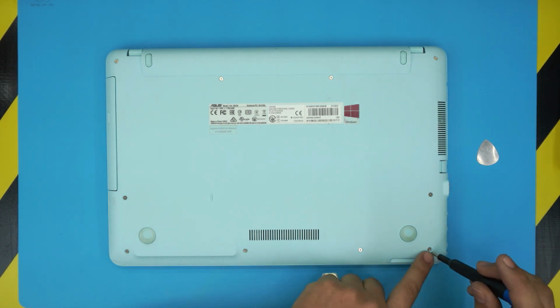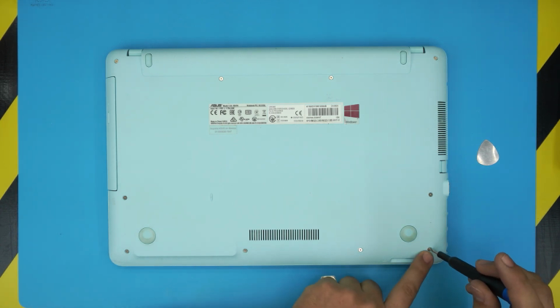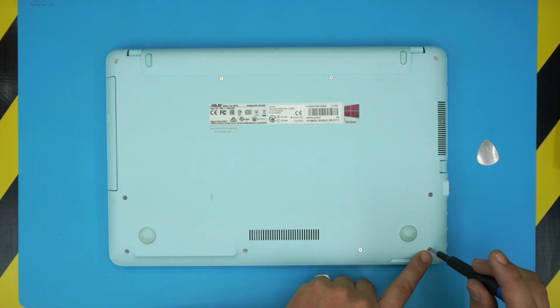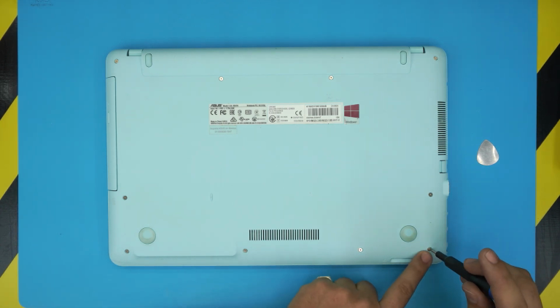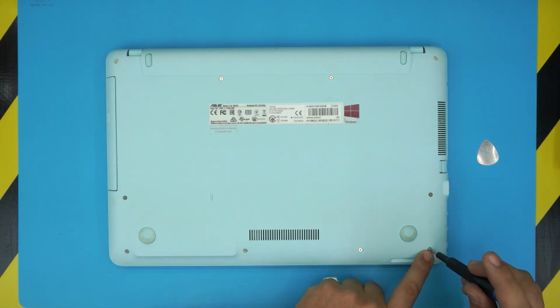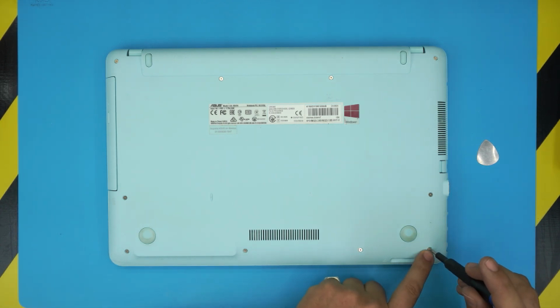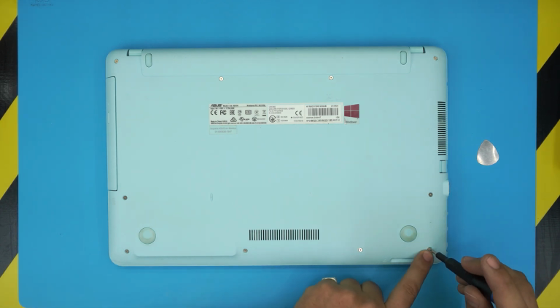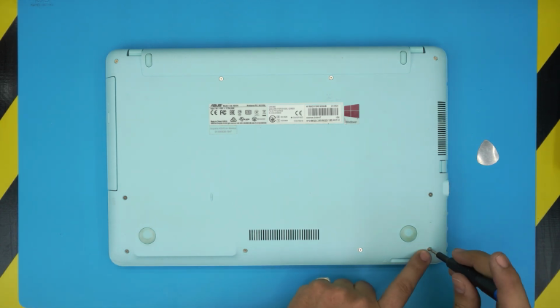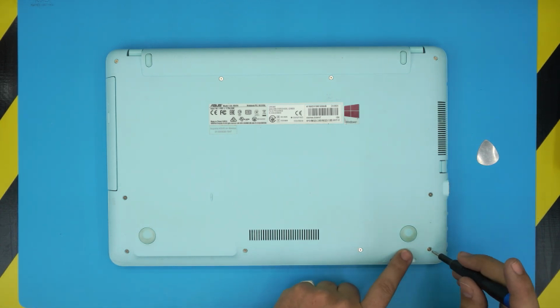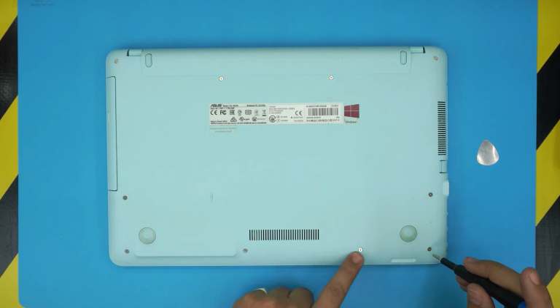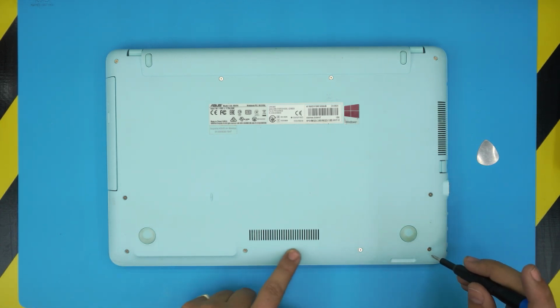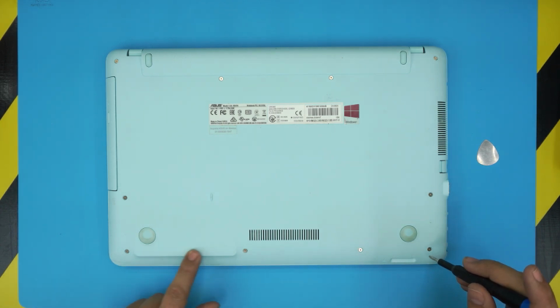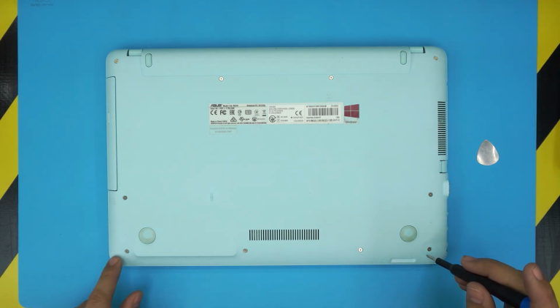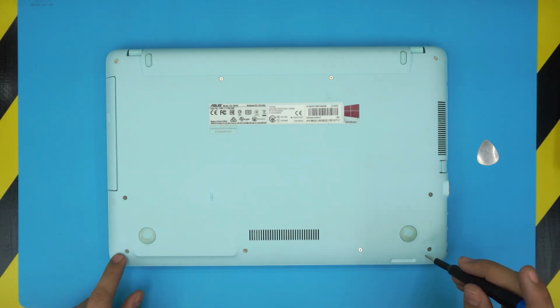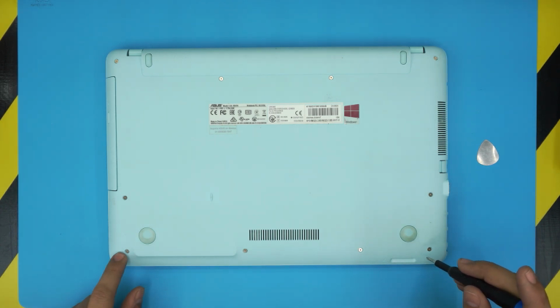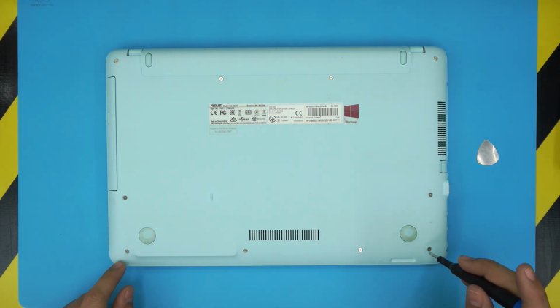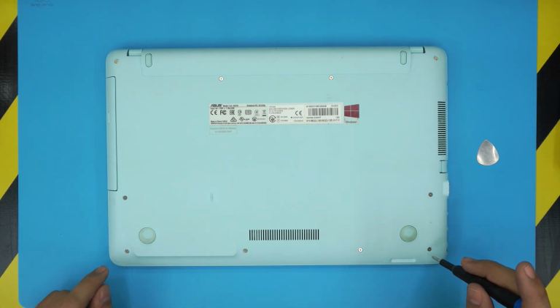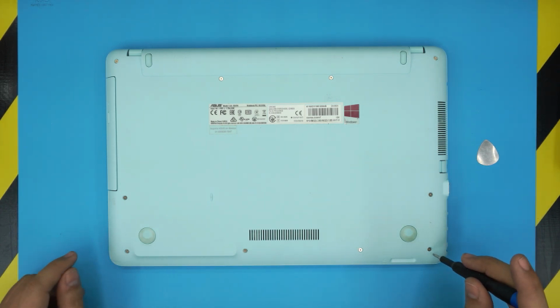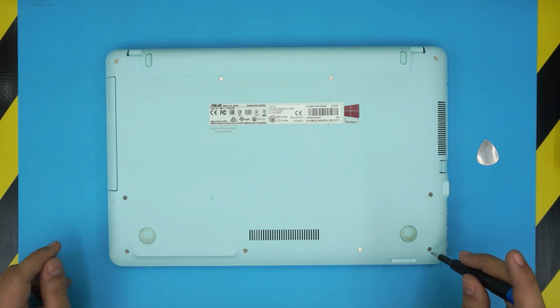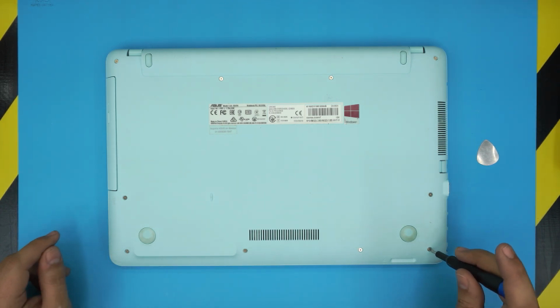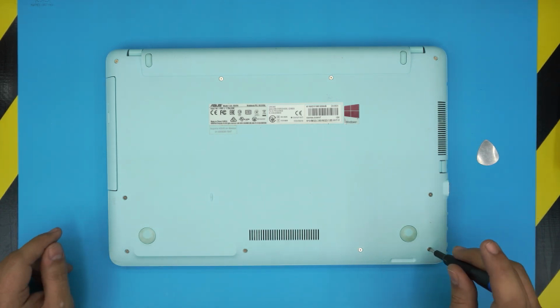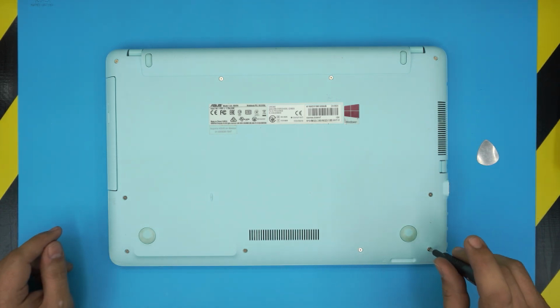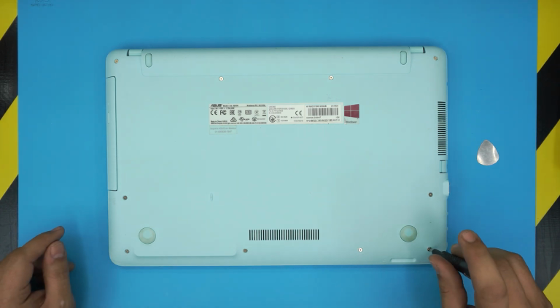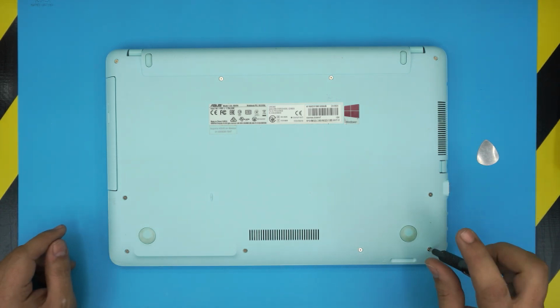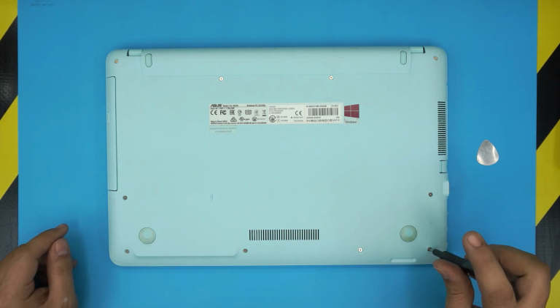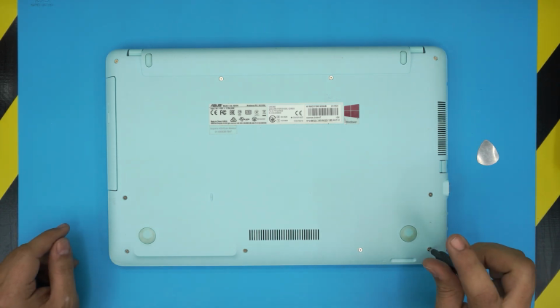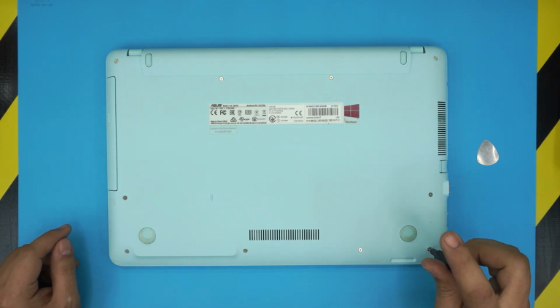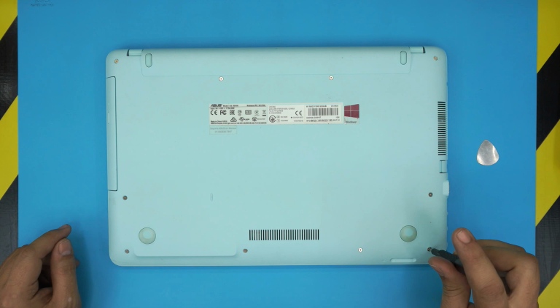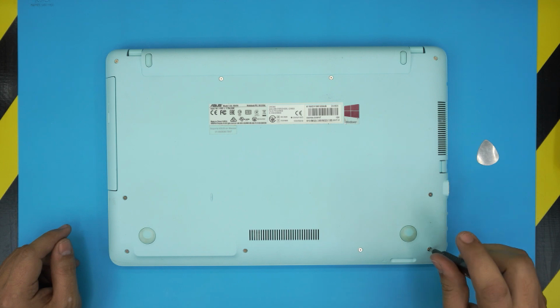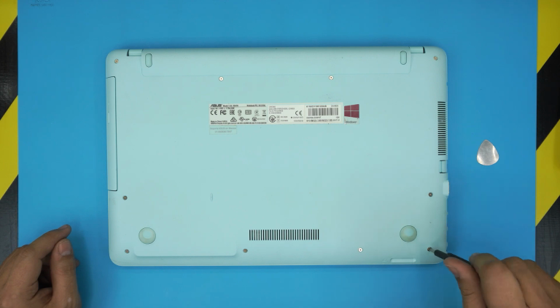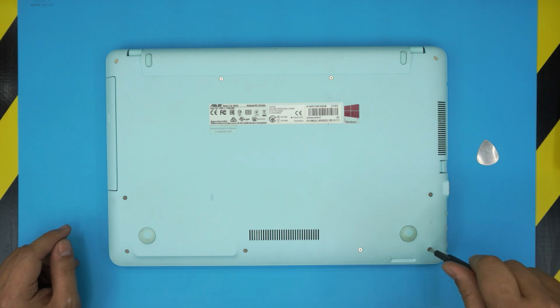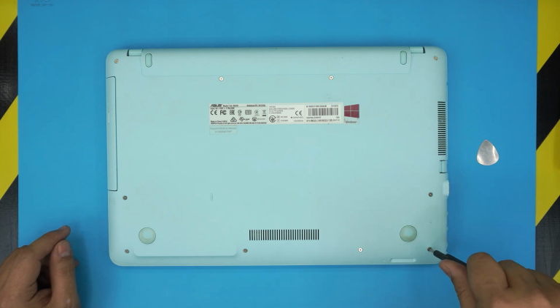Start from the bottom corner and remove the front row screws — these are the short screws.